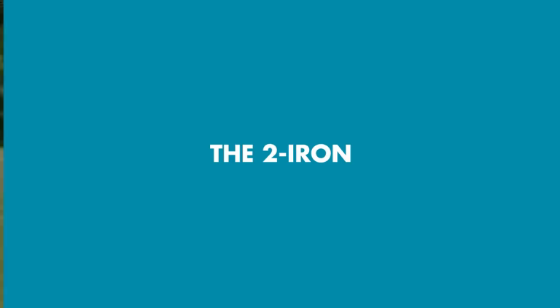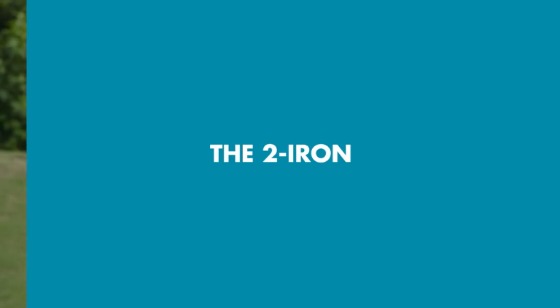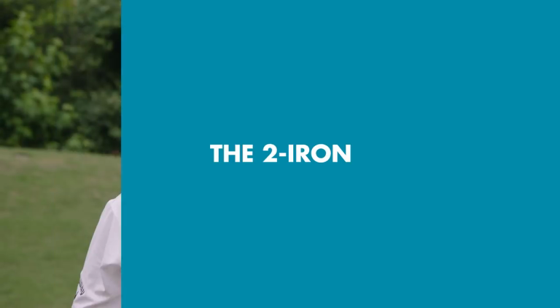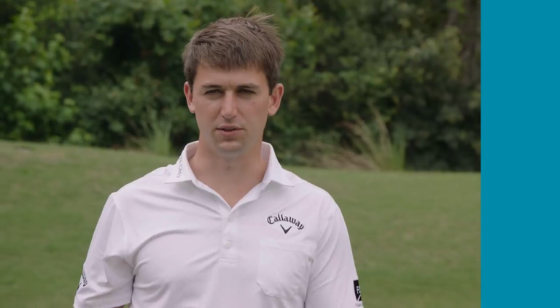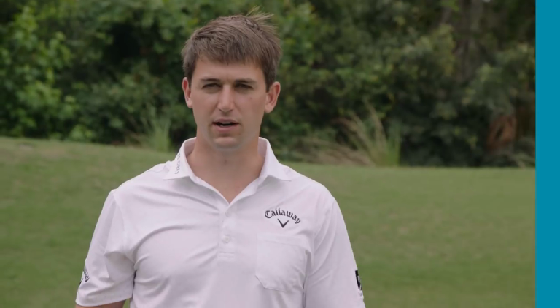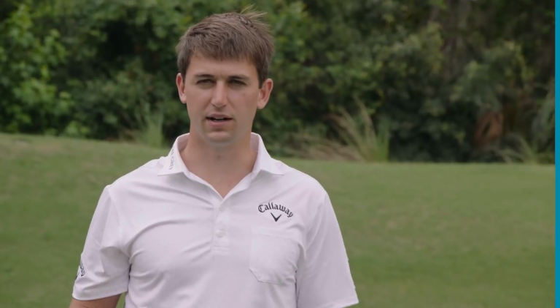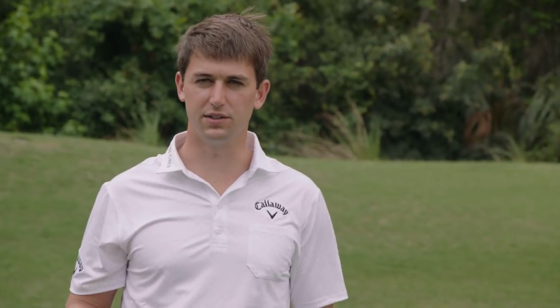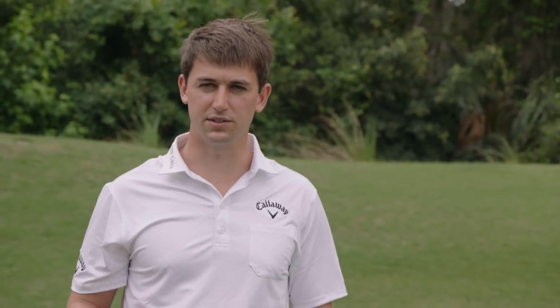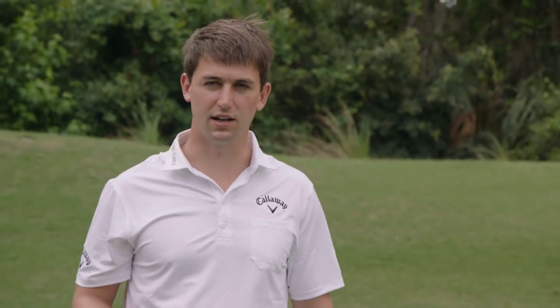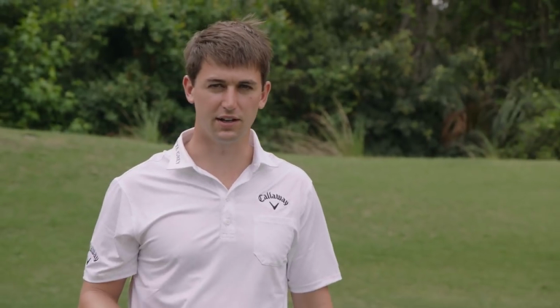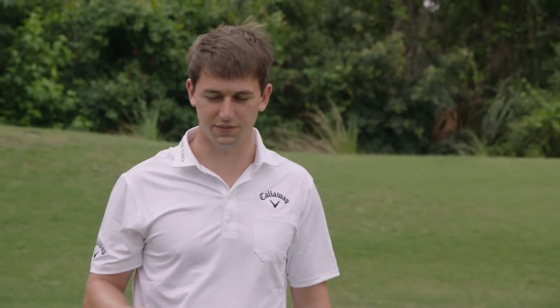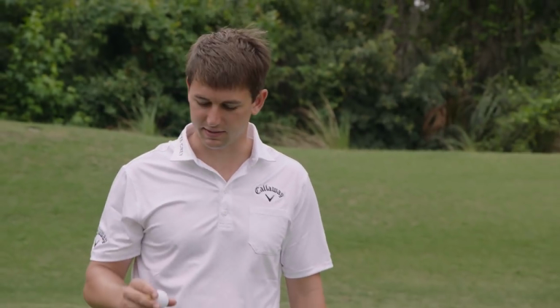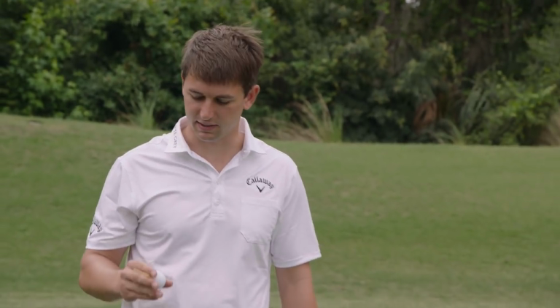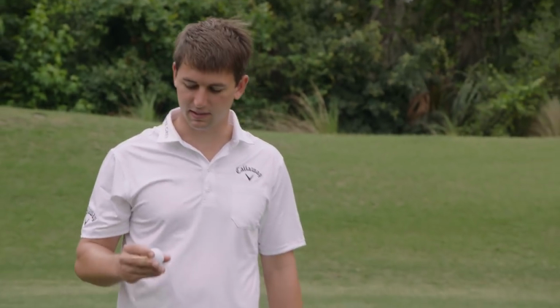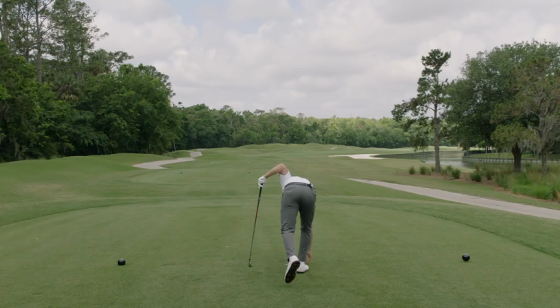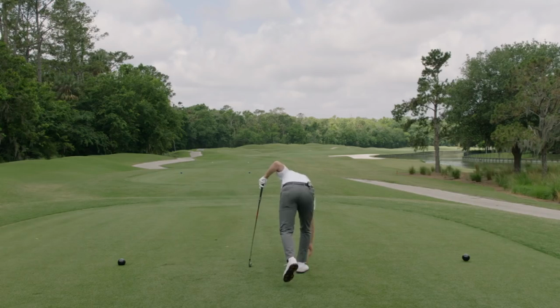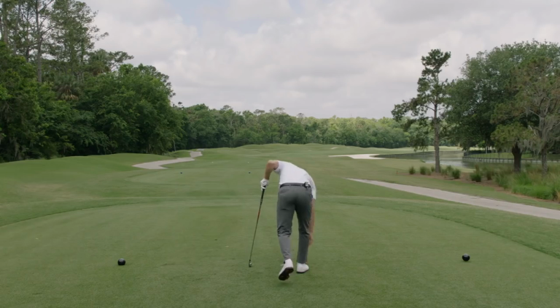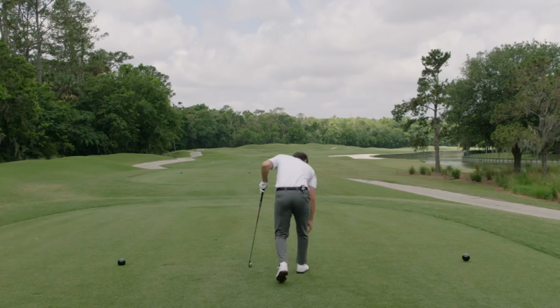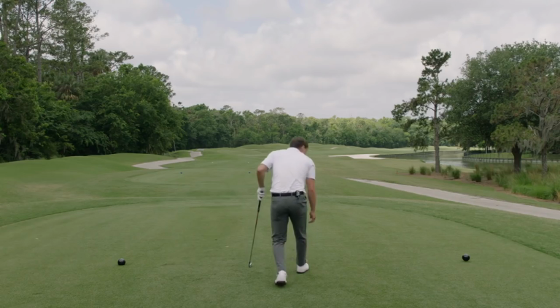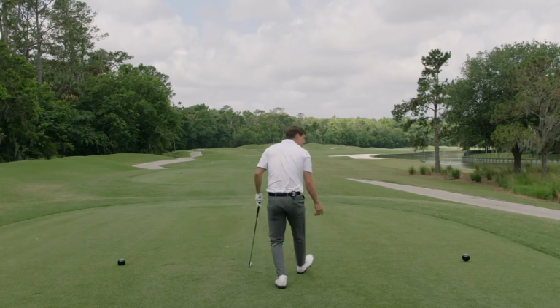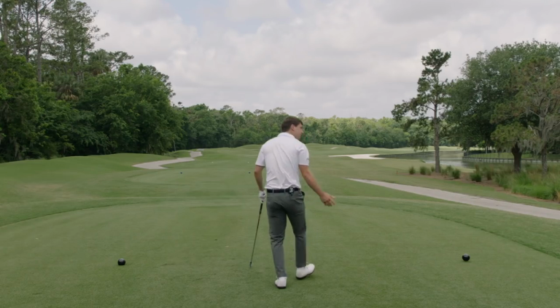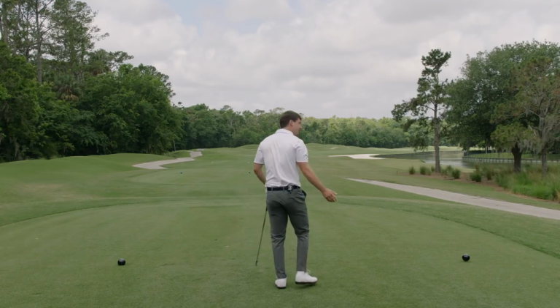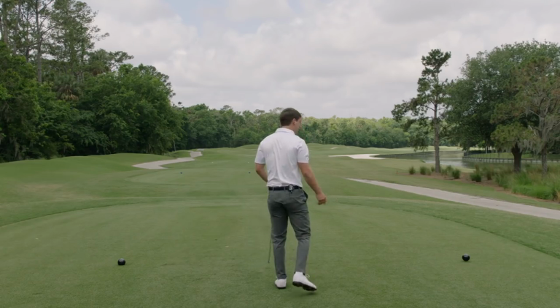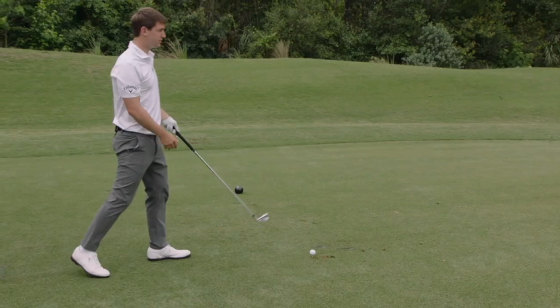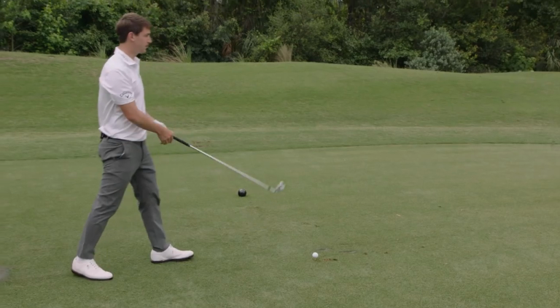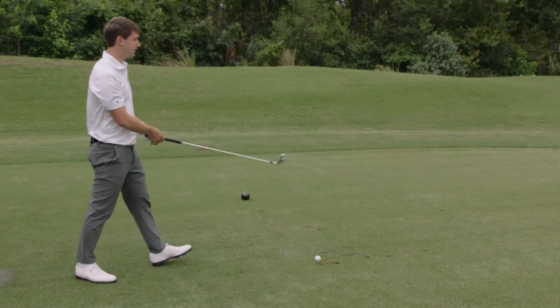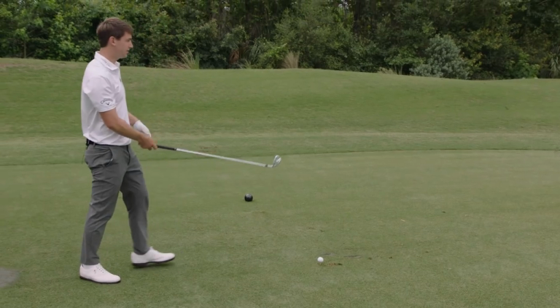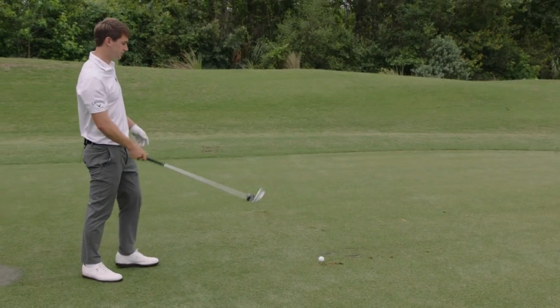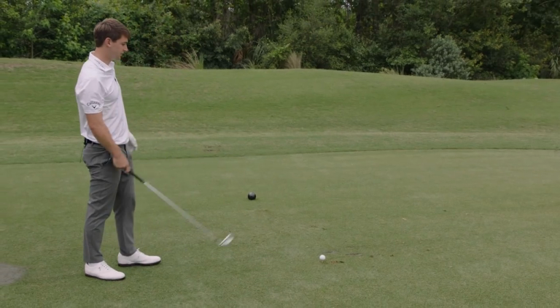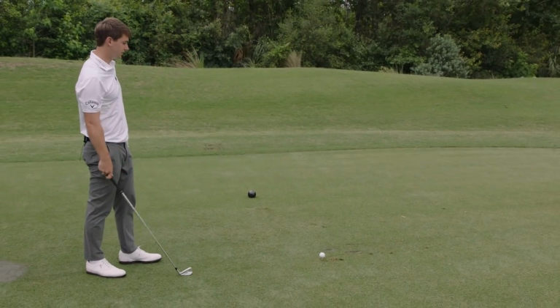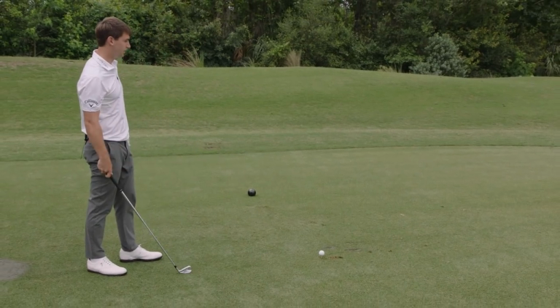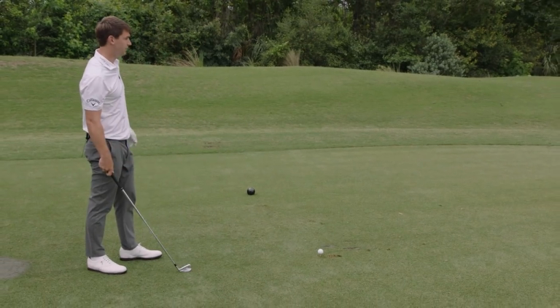This is the two iron, I use a lot off the tee, sort of the same technique, just different club.